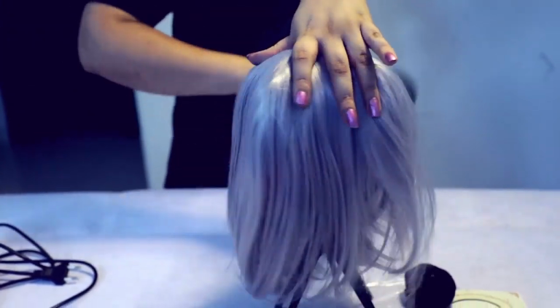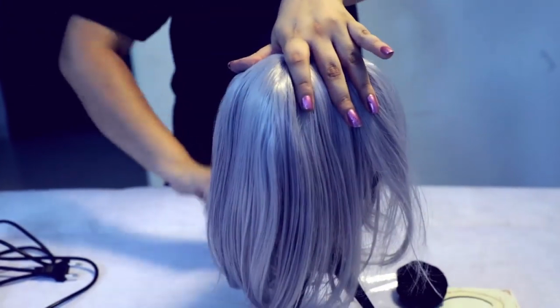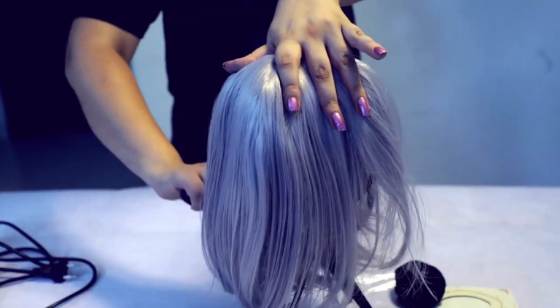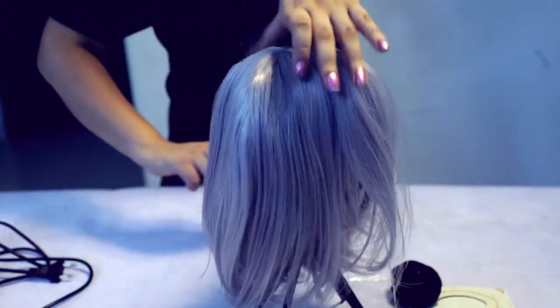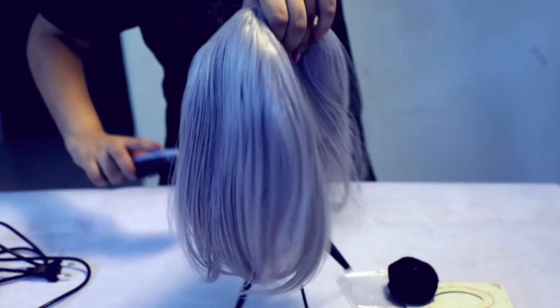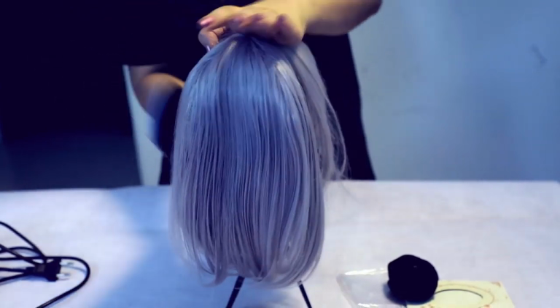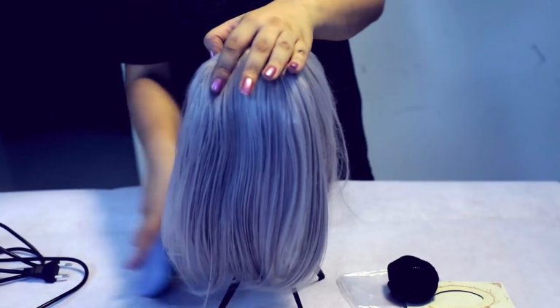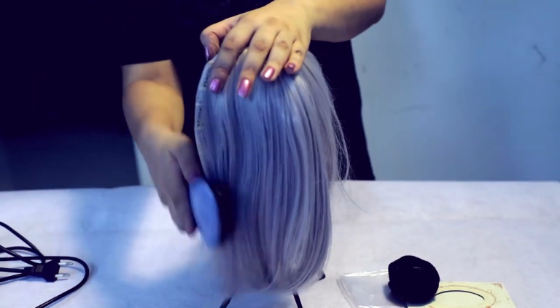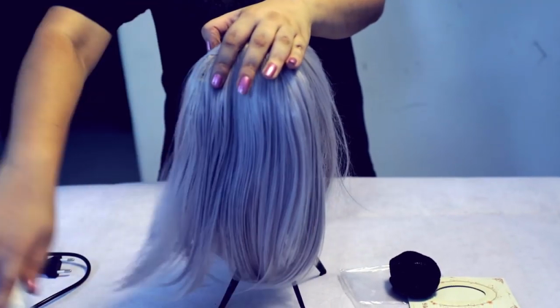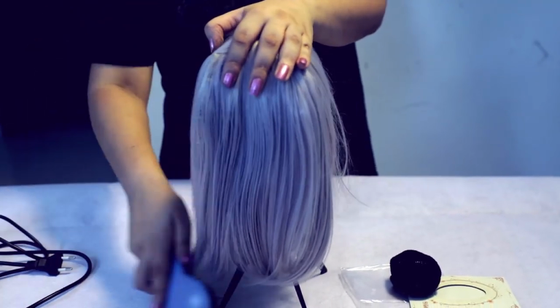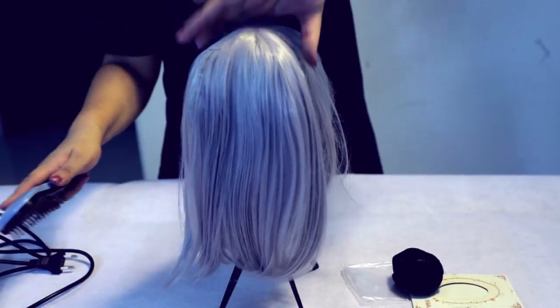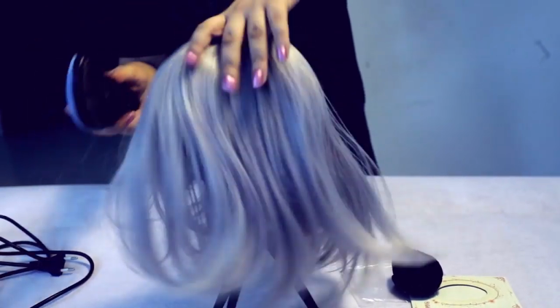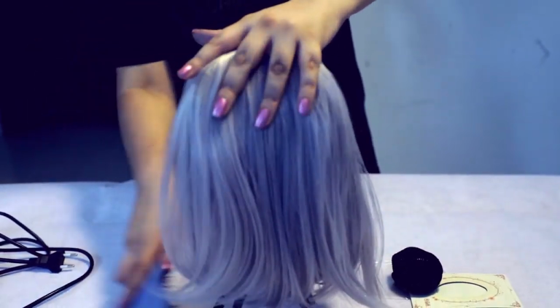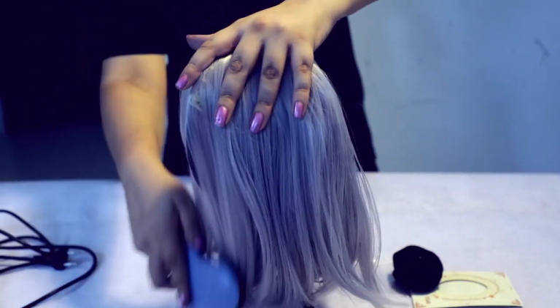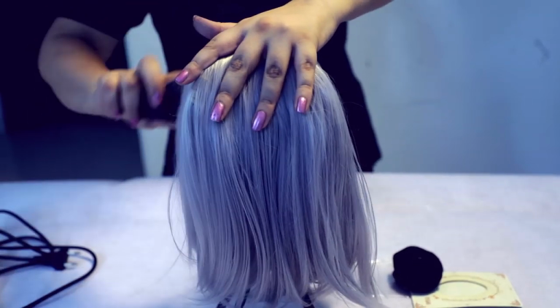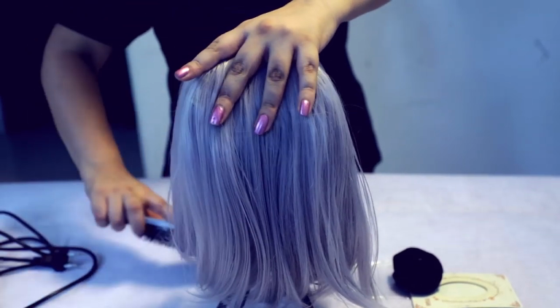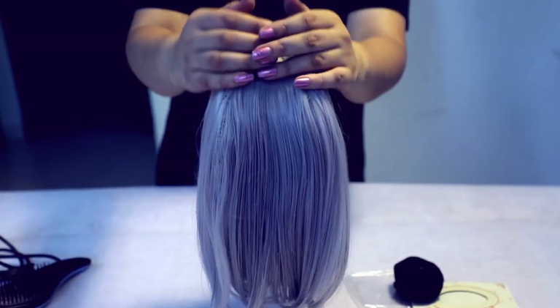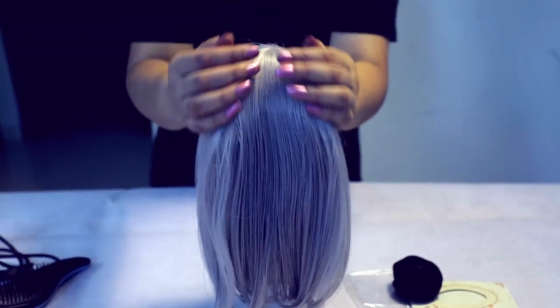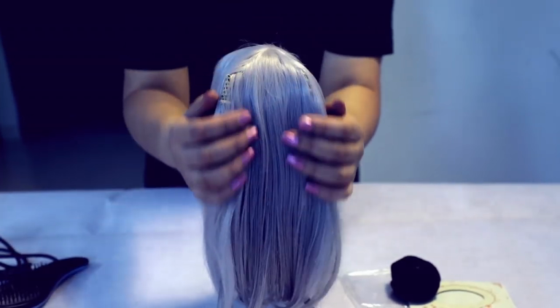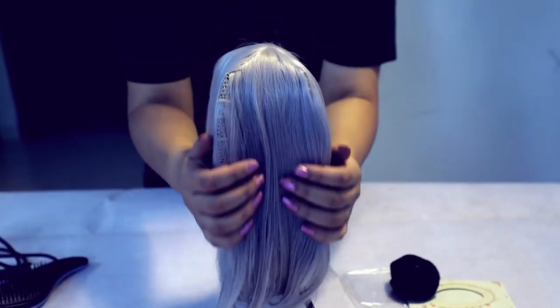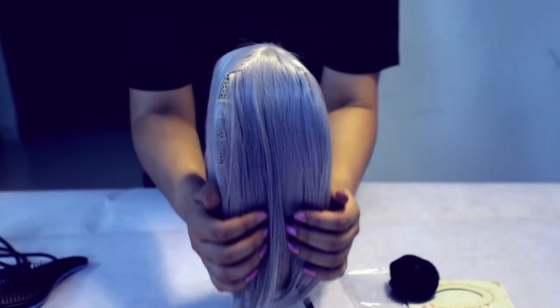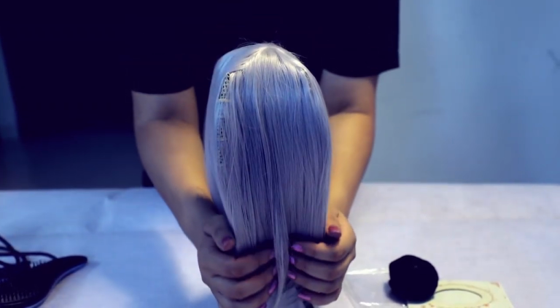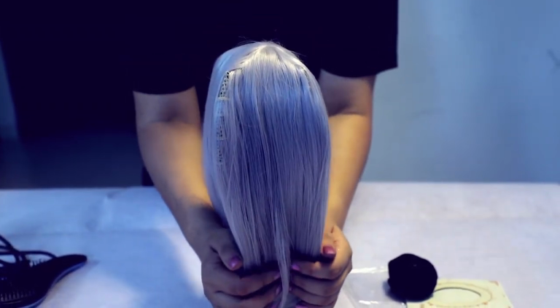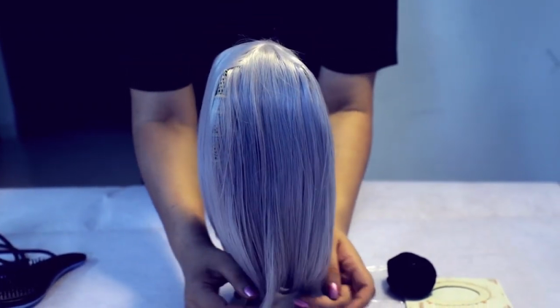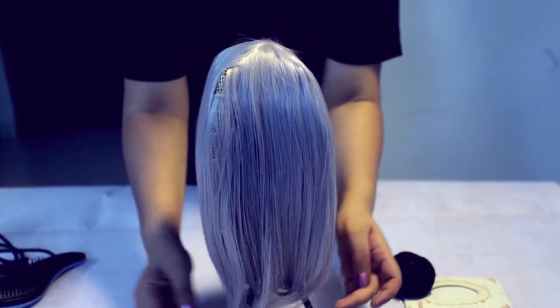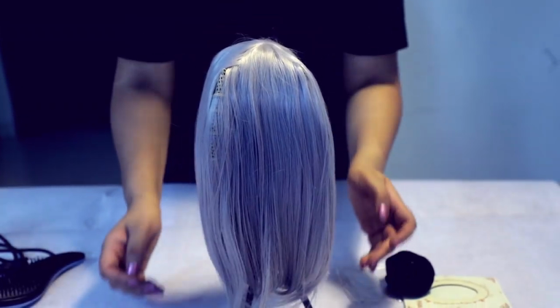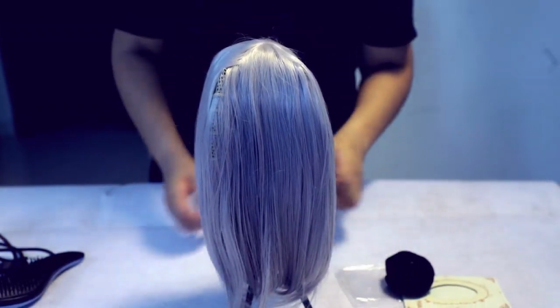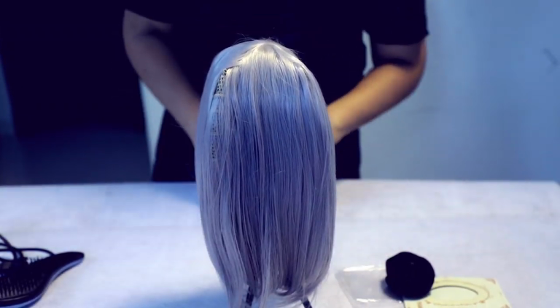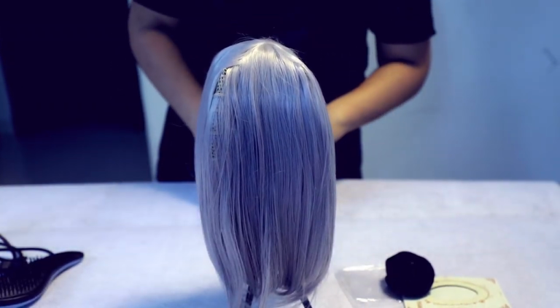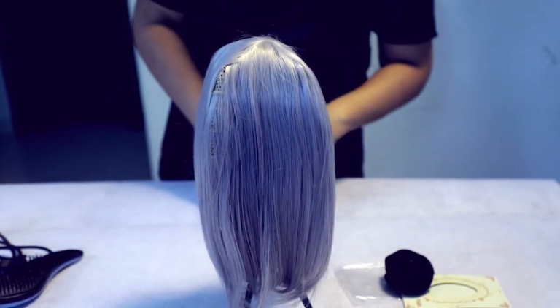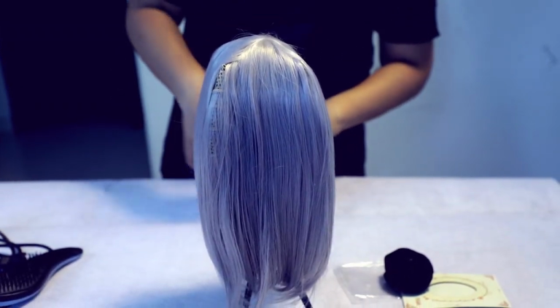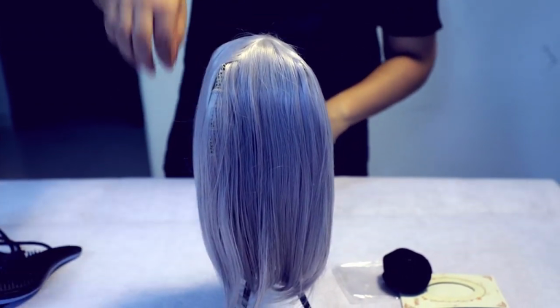These are my tips for cosplay wig styling. This is your favorite Cosplay Genie, and I'll see you in the next tutorial.